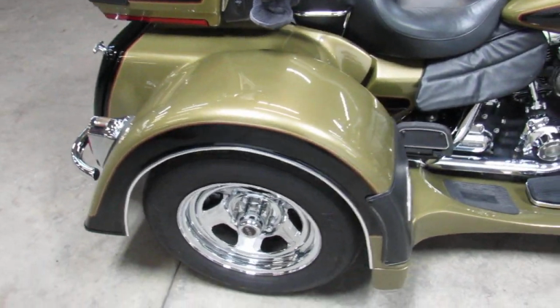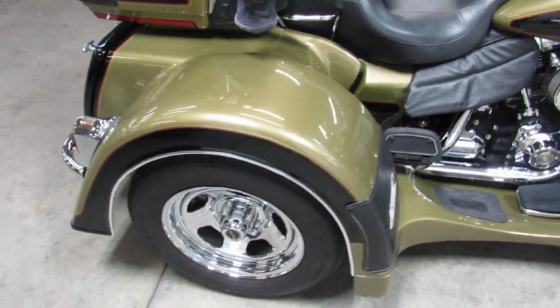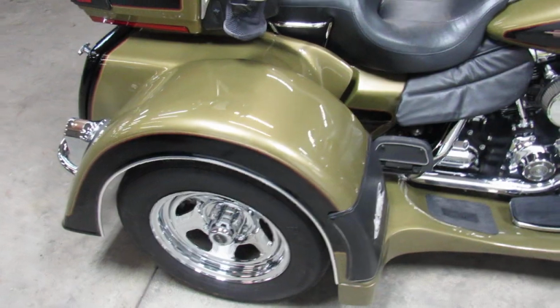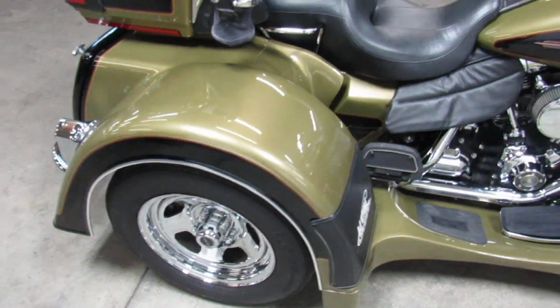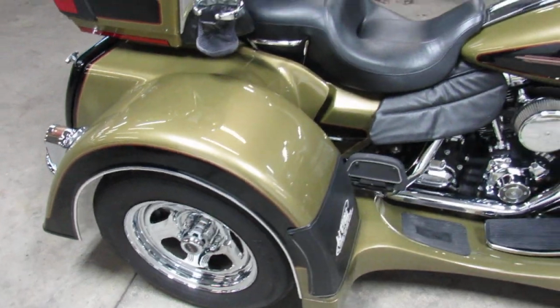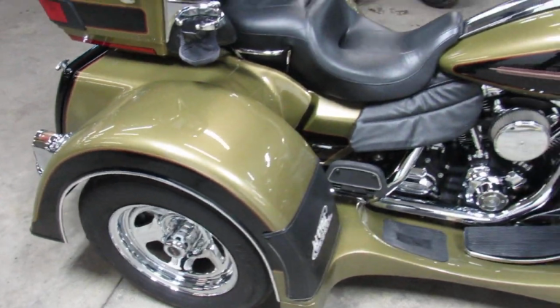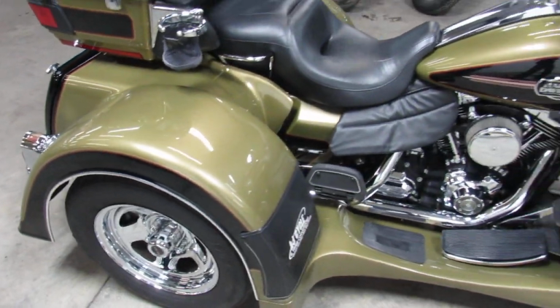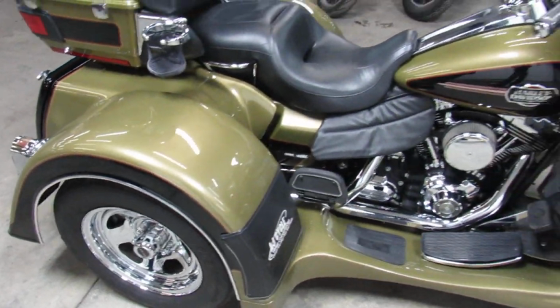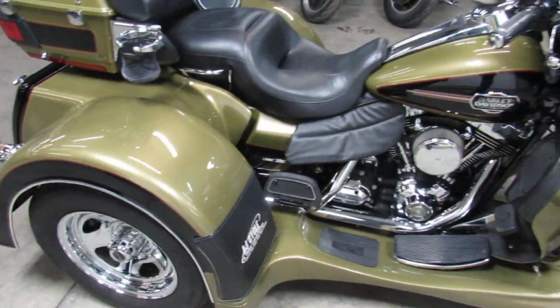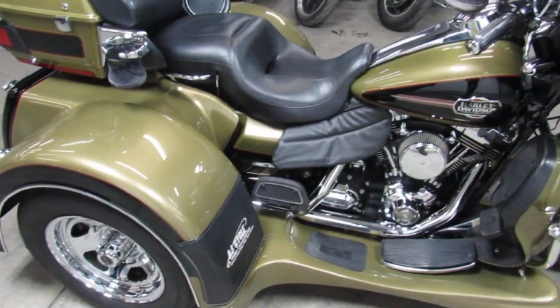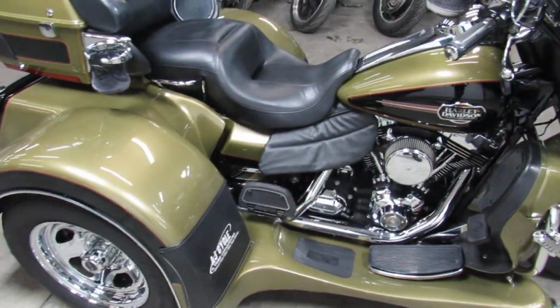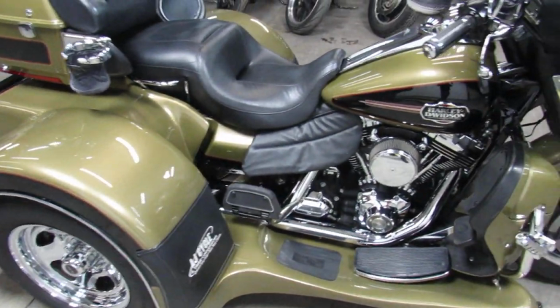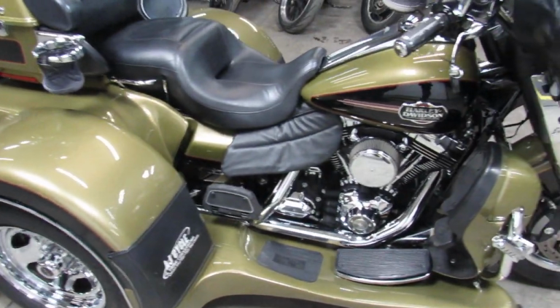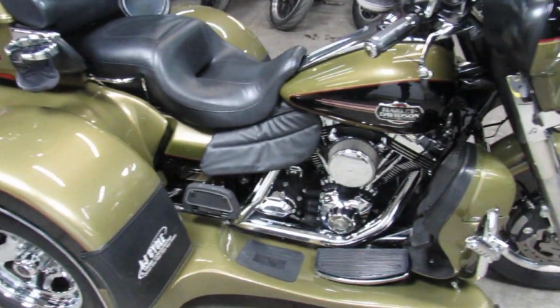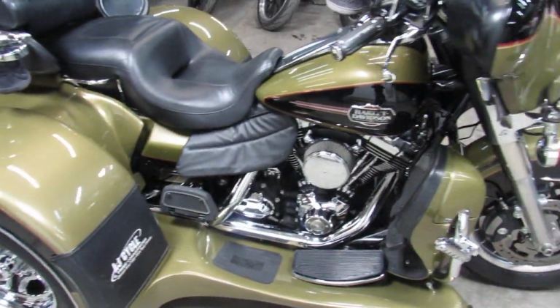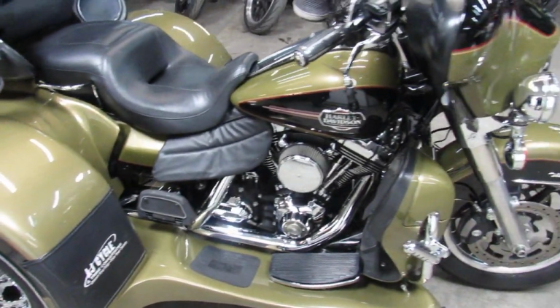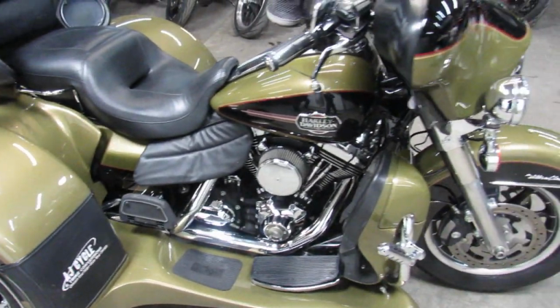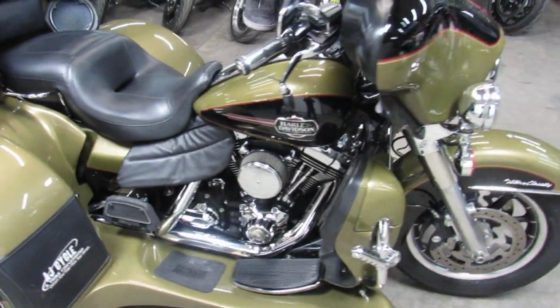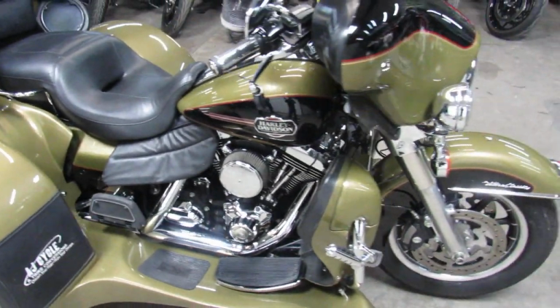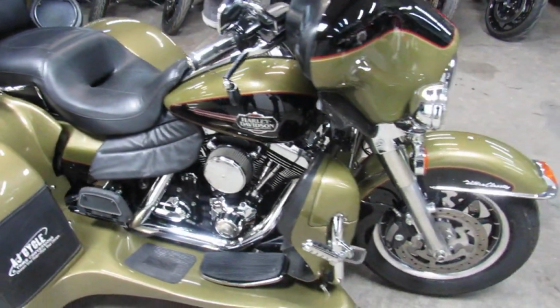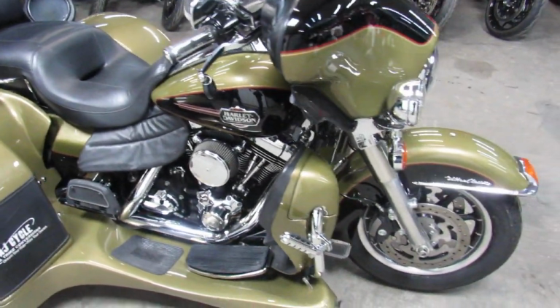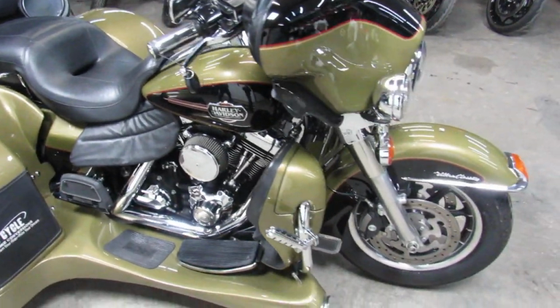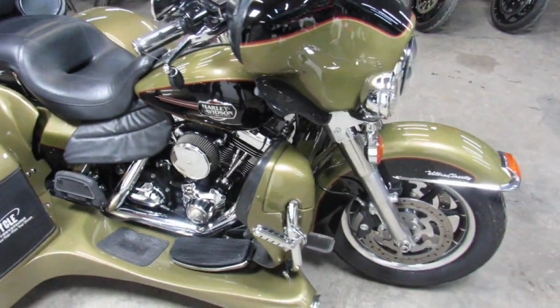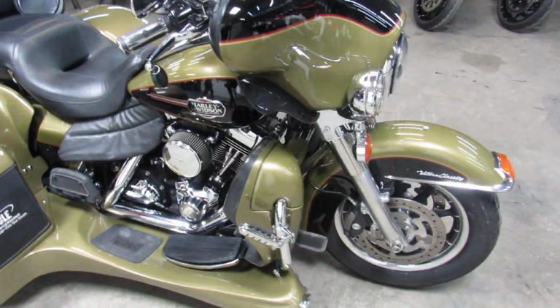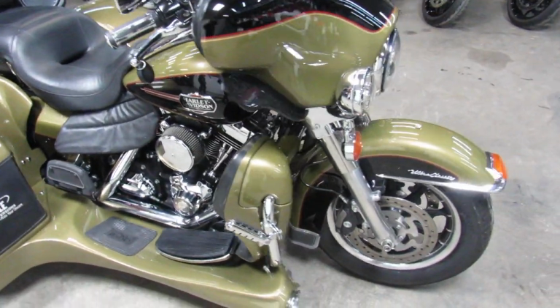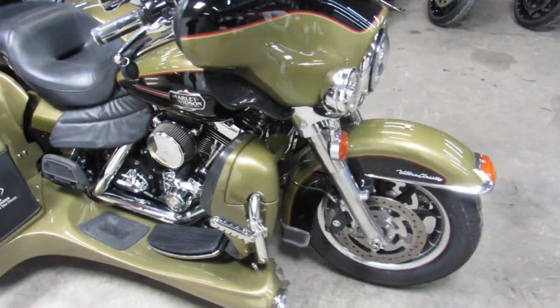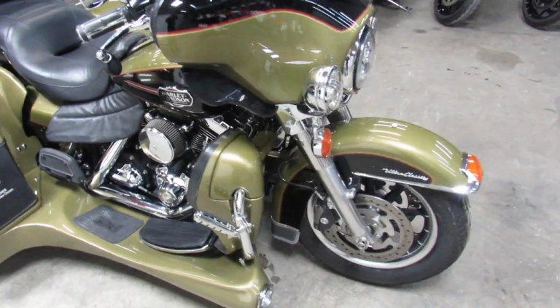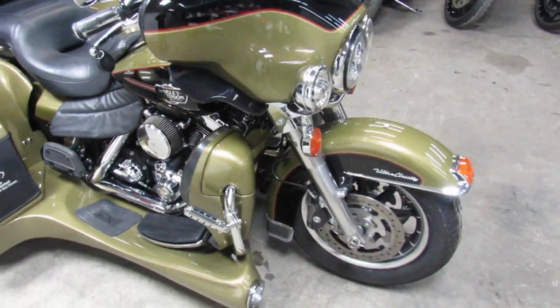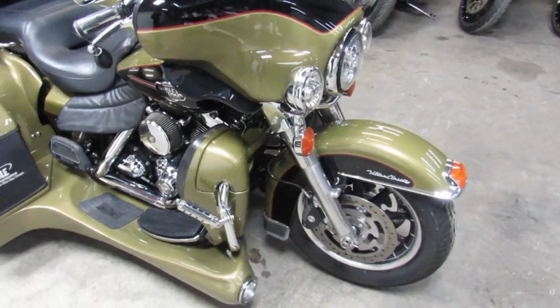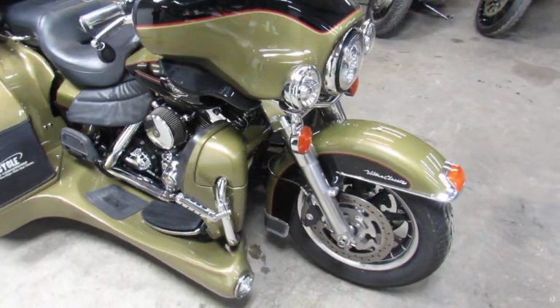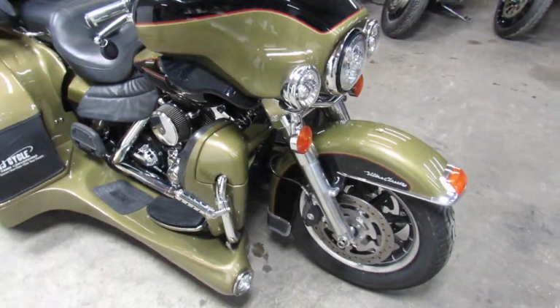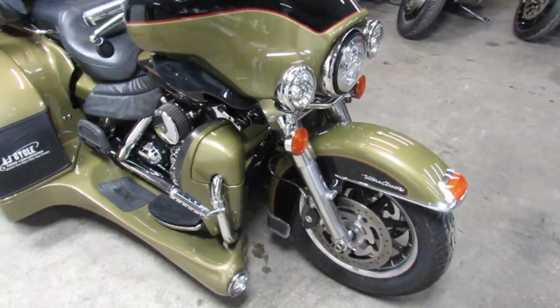Why buy a new one for $35,000? You can get this one for only $12,999.